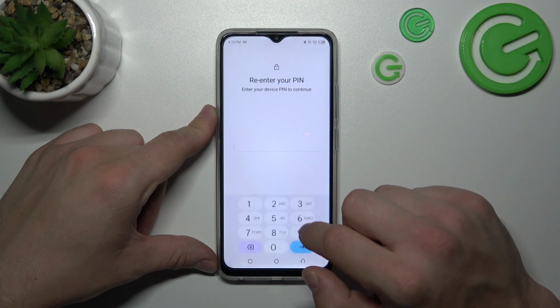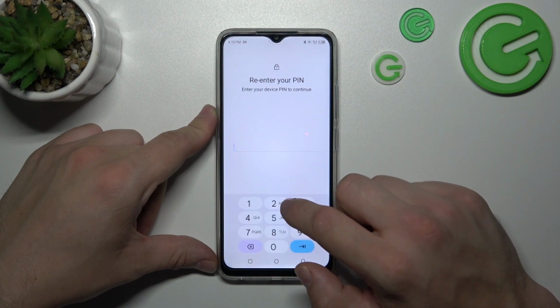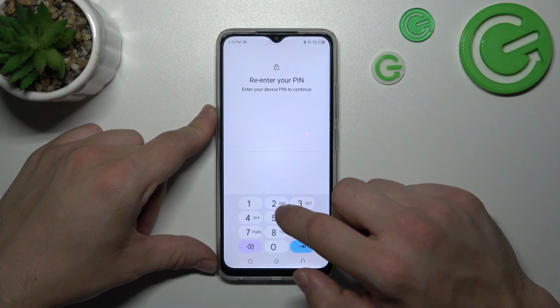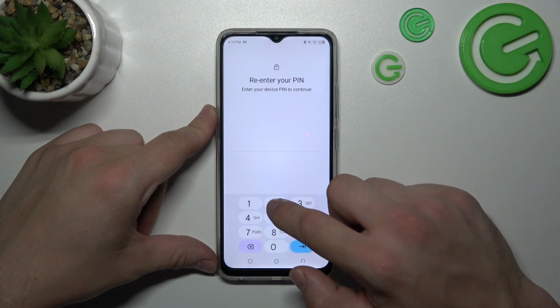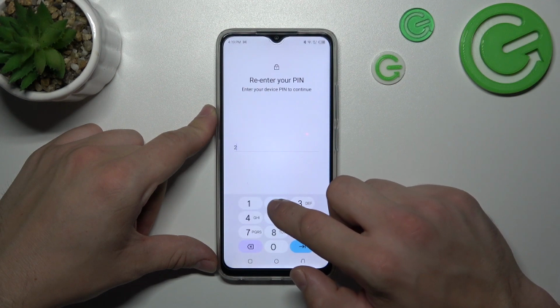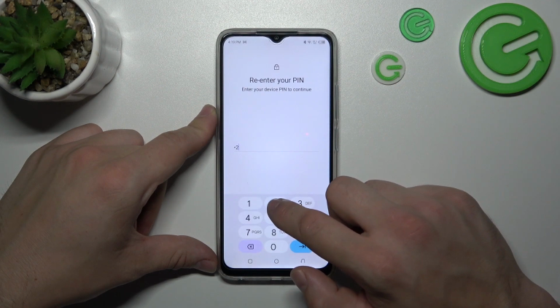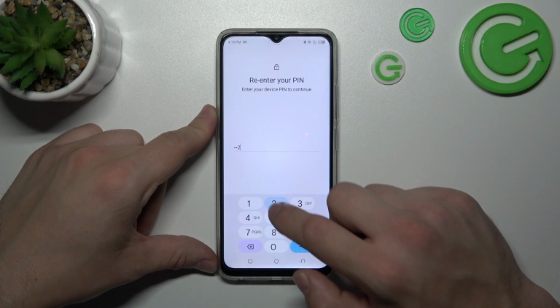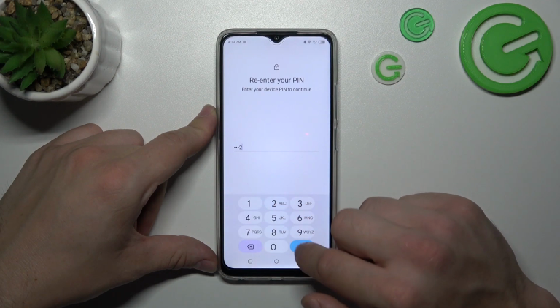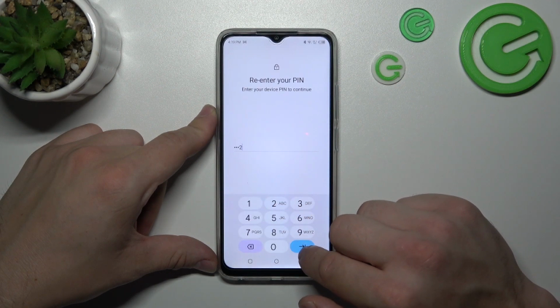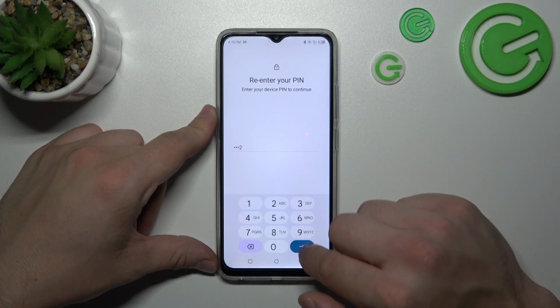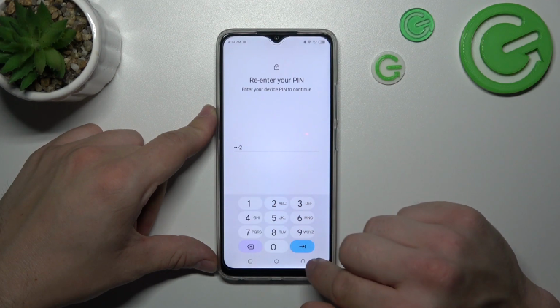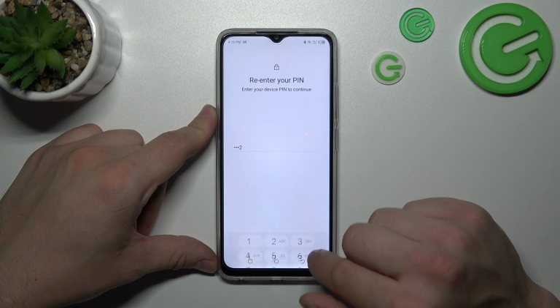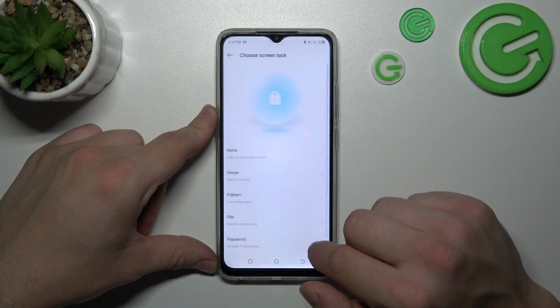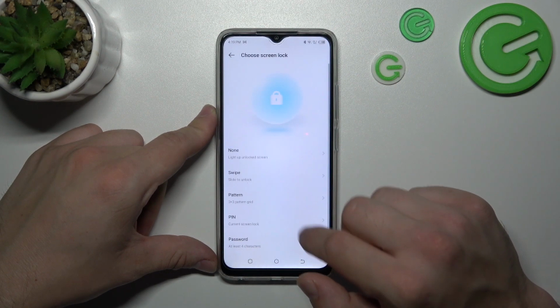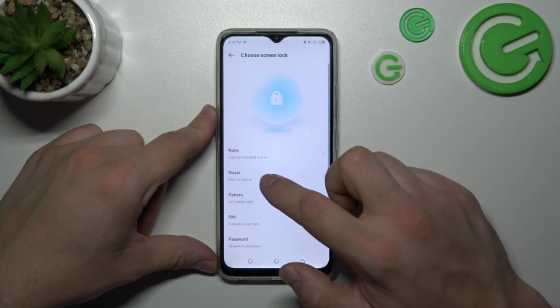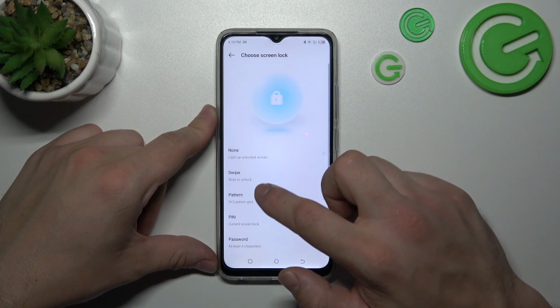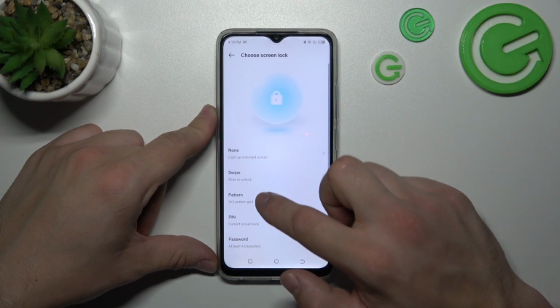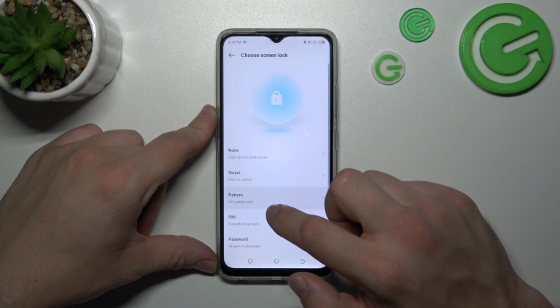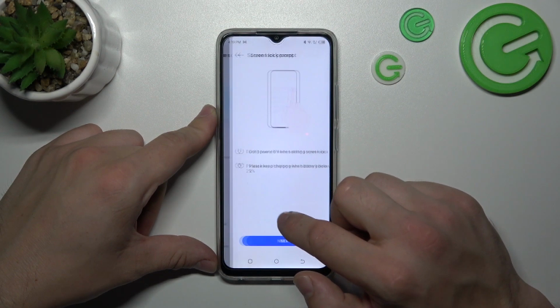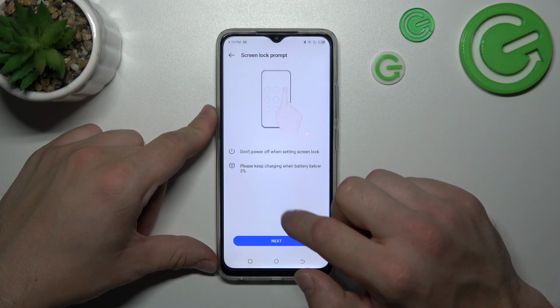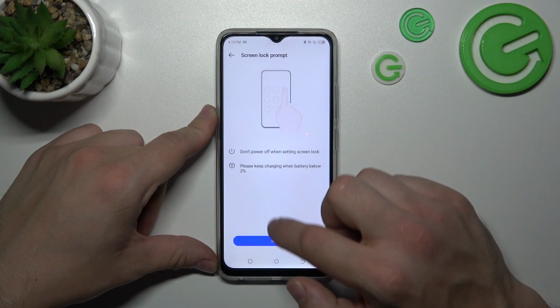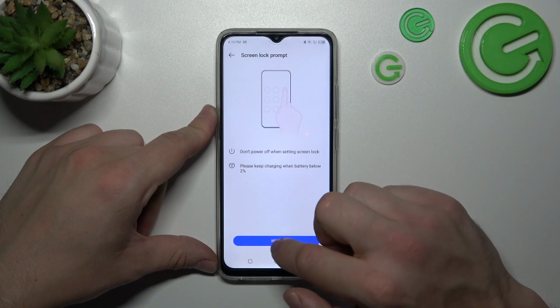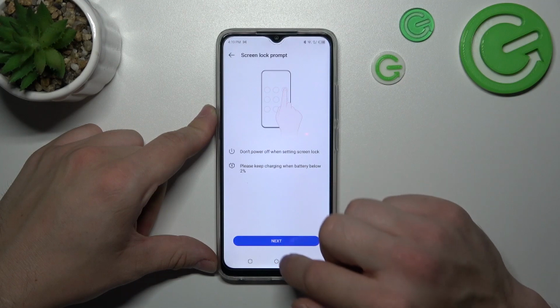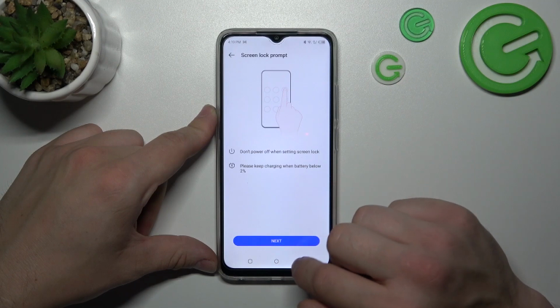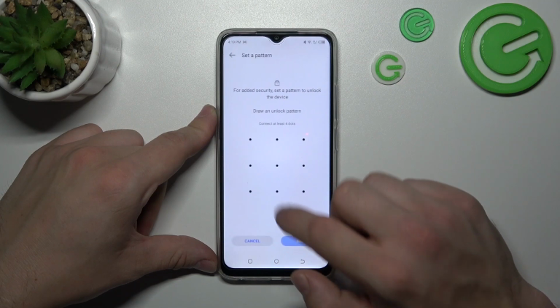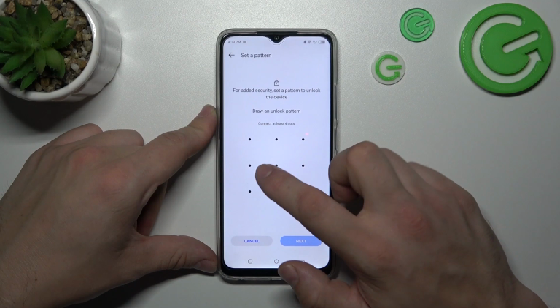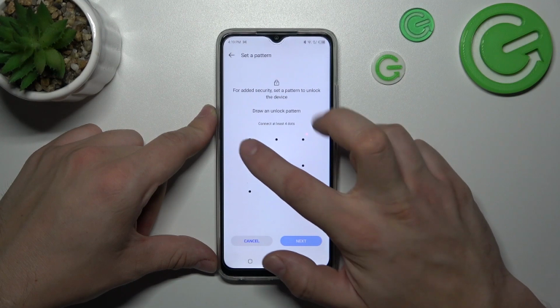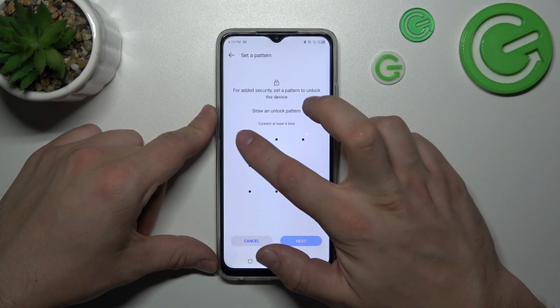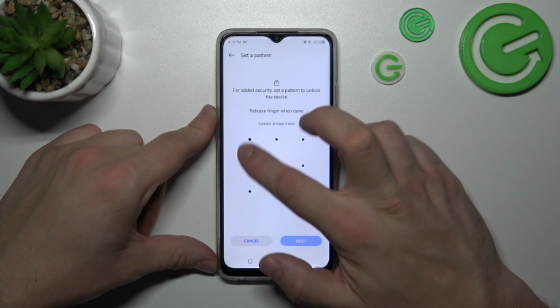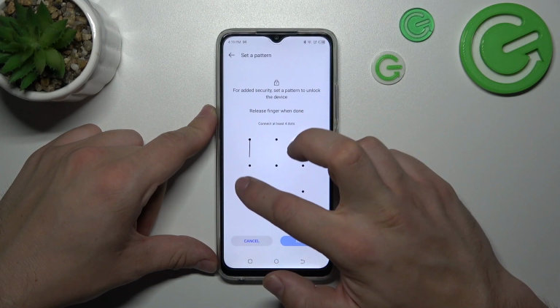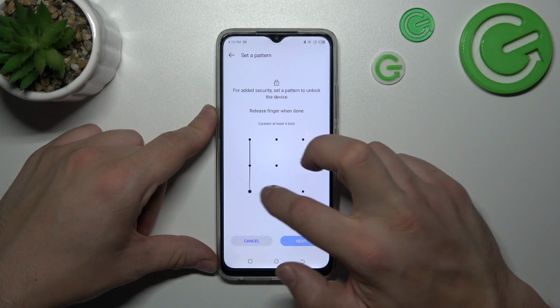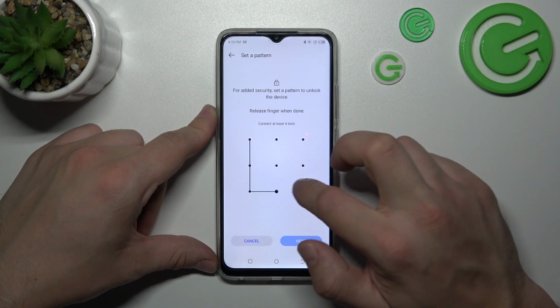In the end, let's select Pattern, and to create it connect at least four dots.